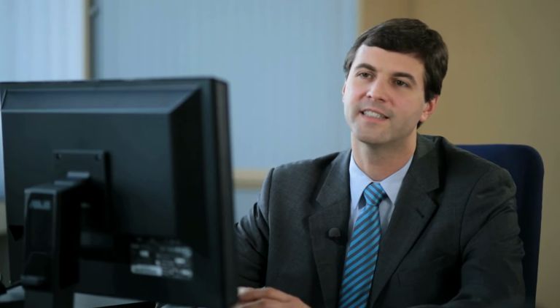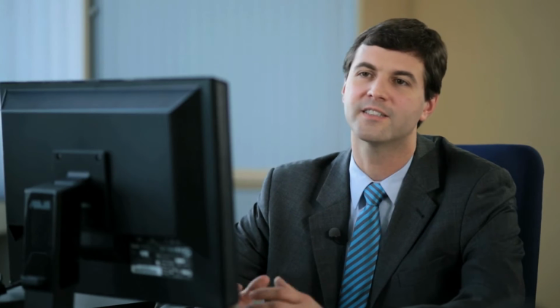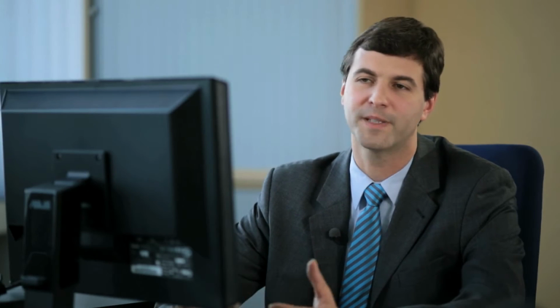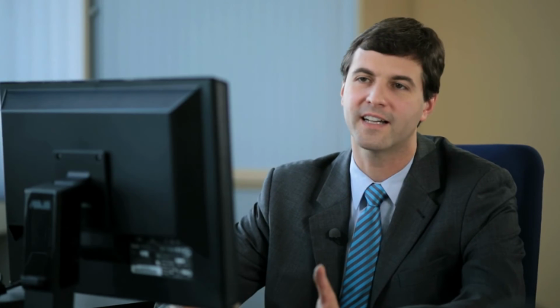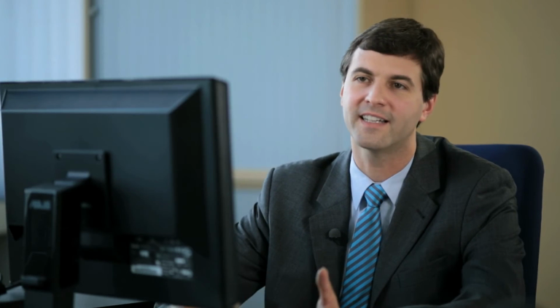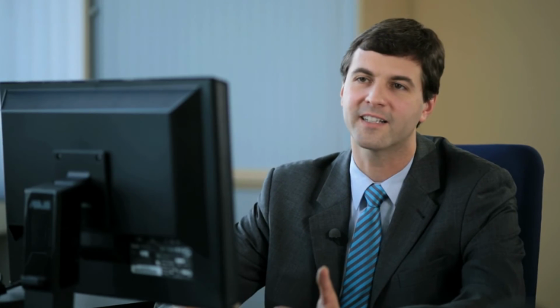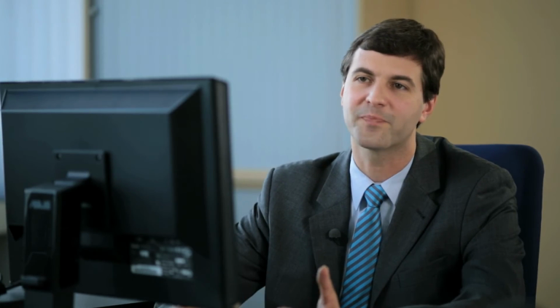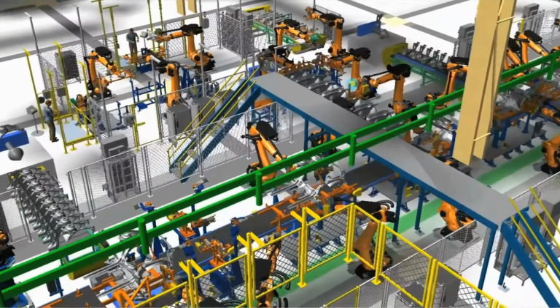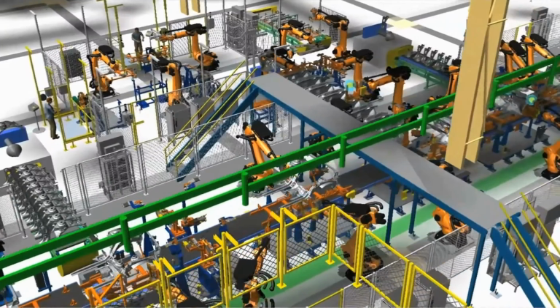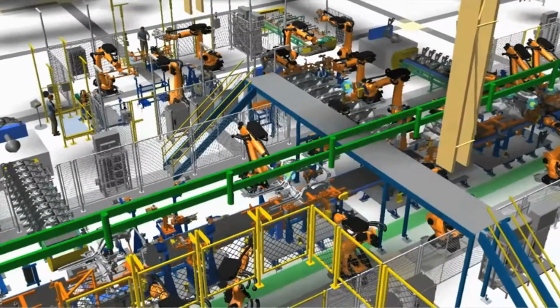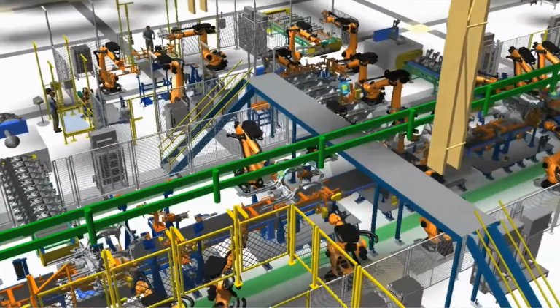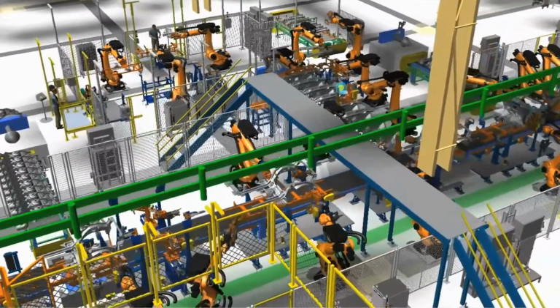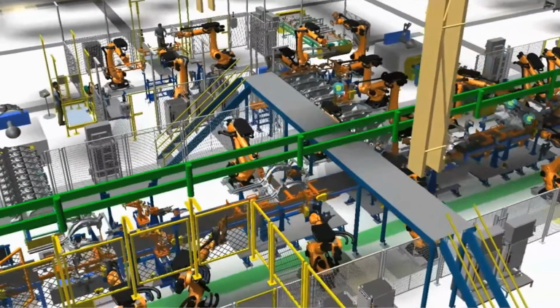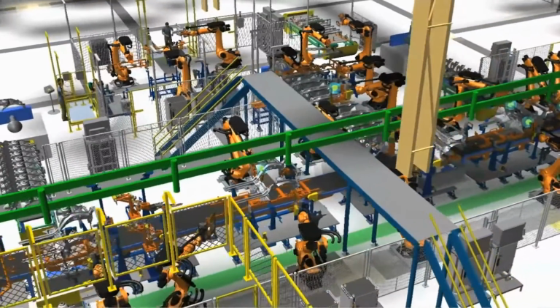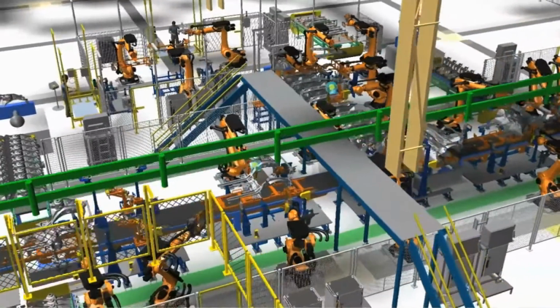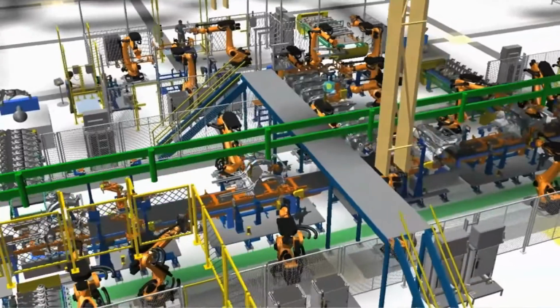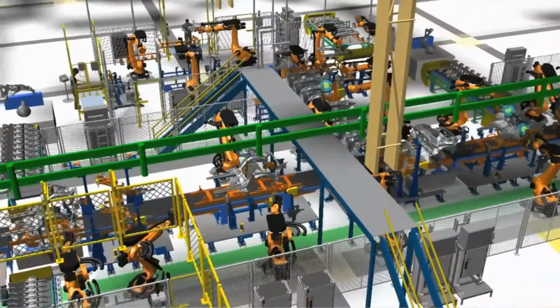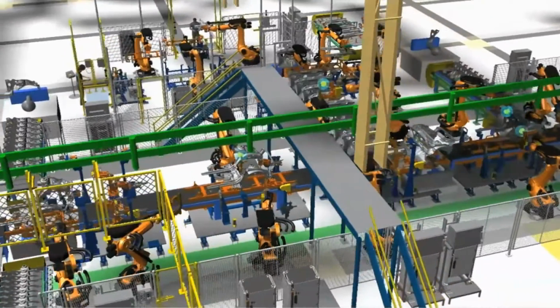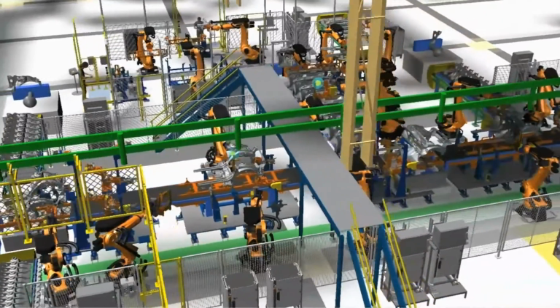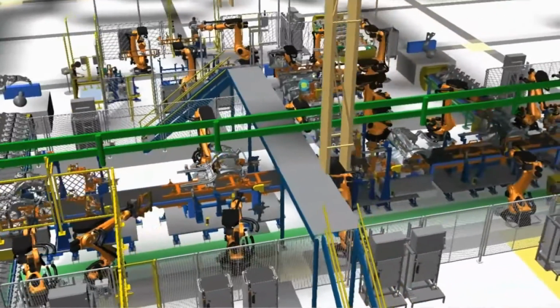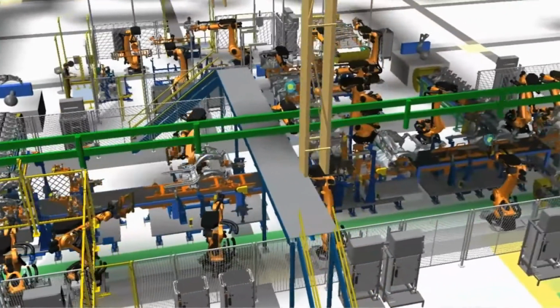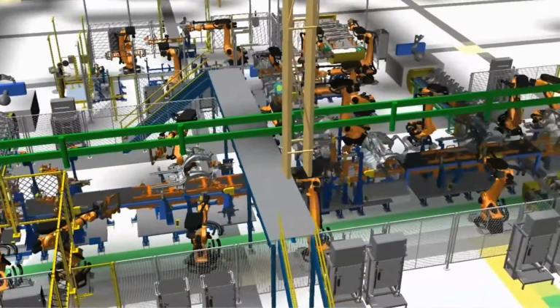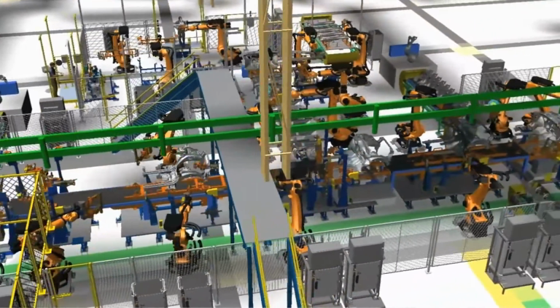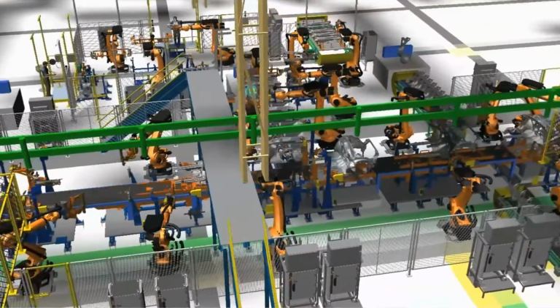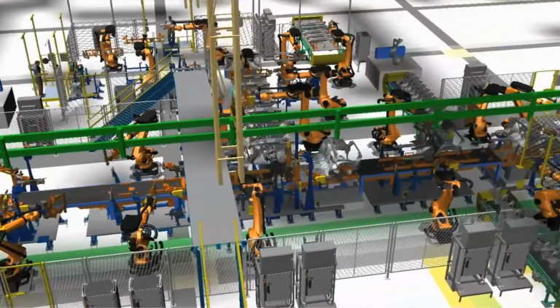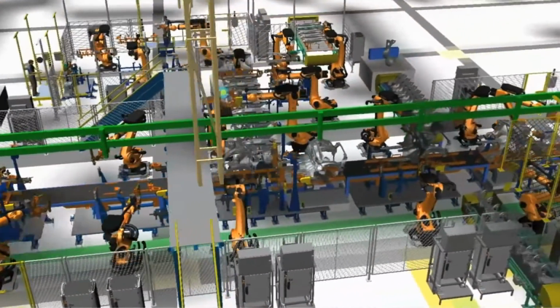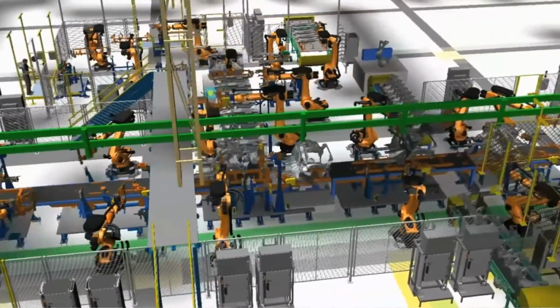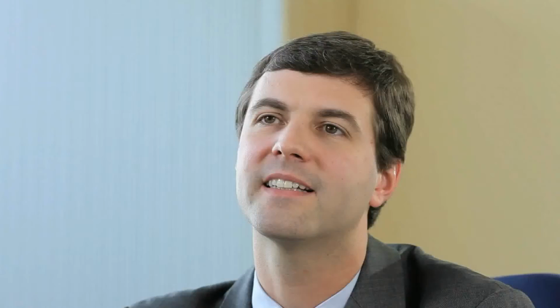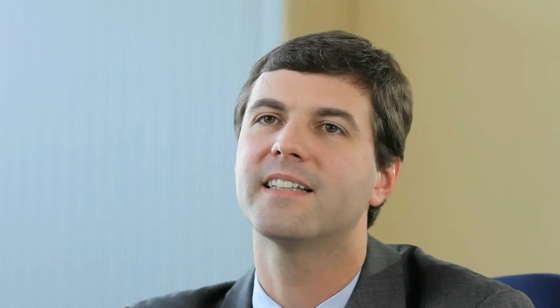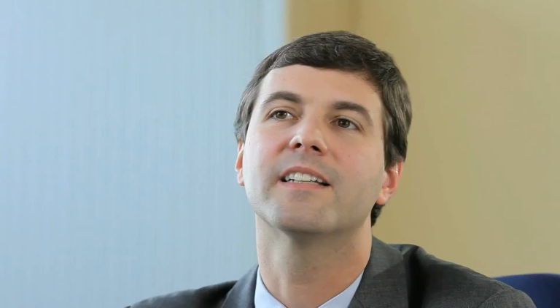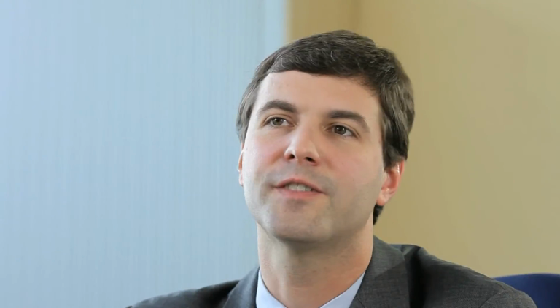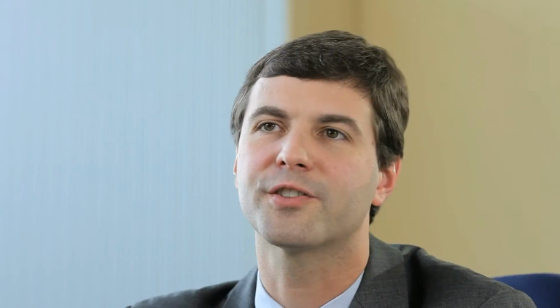Through these simulations, they get a 3D digital factory representation in real time, that anyone can understand right away.